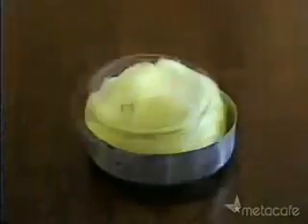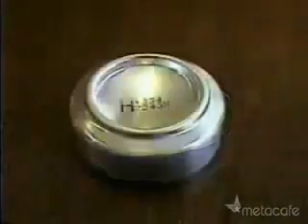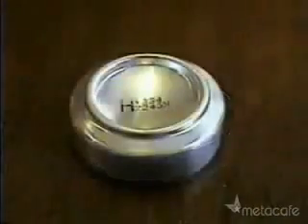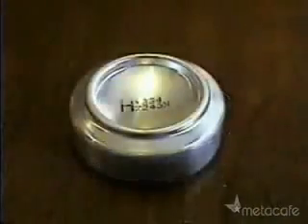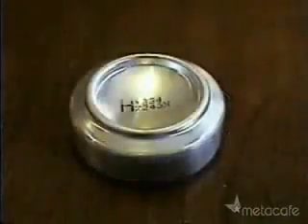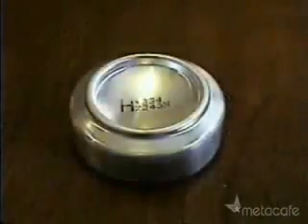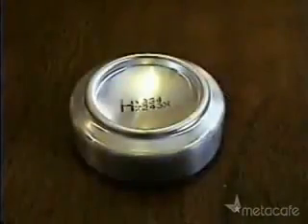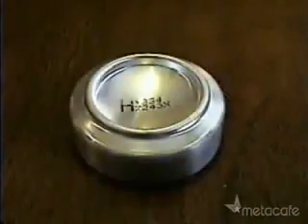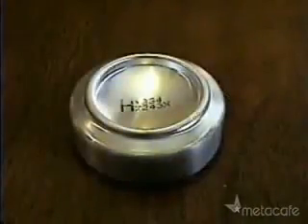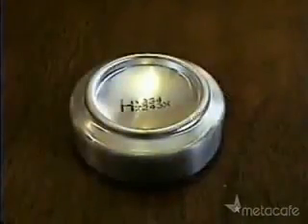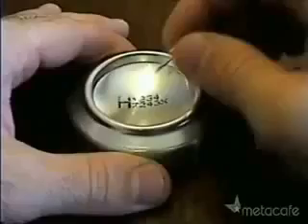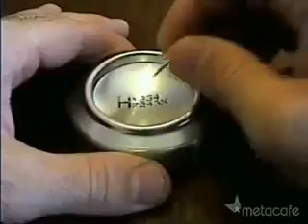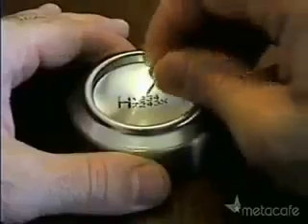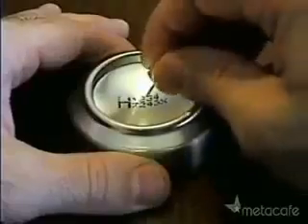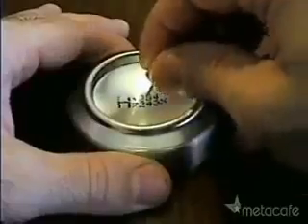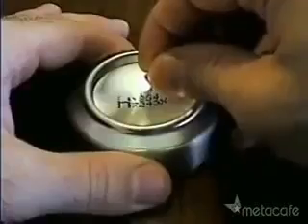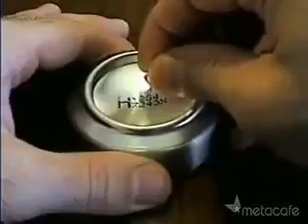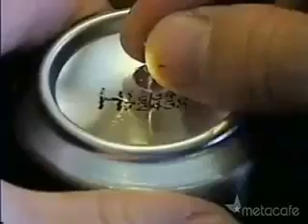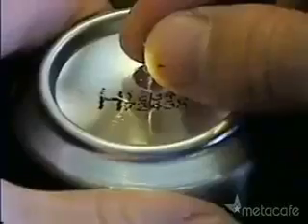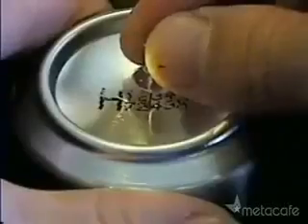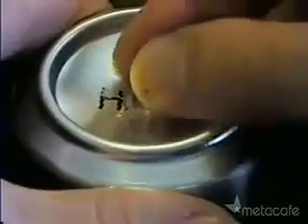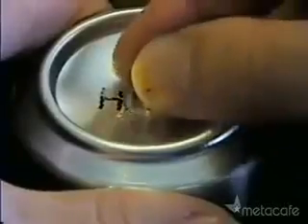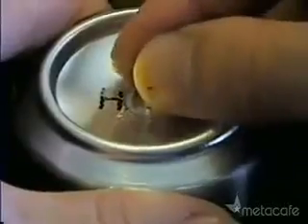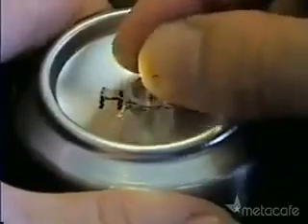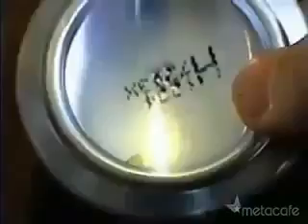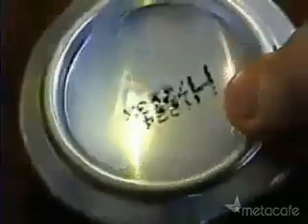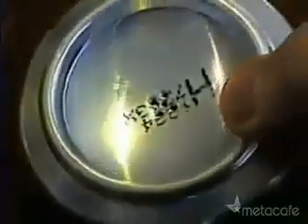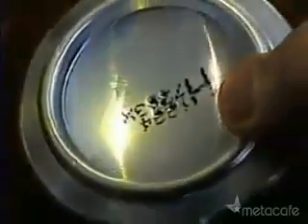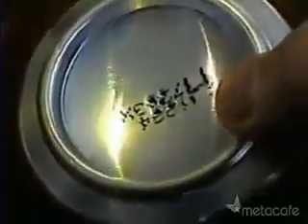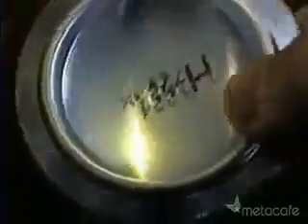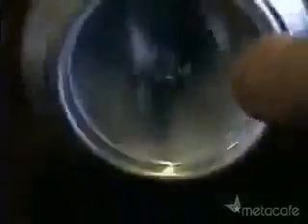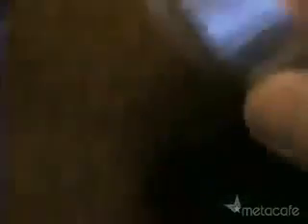Make the top of your stove the exact same way. Before assembling the two pieces, you'll need to use the thumbtack to create a fill hole in the top half.